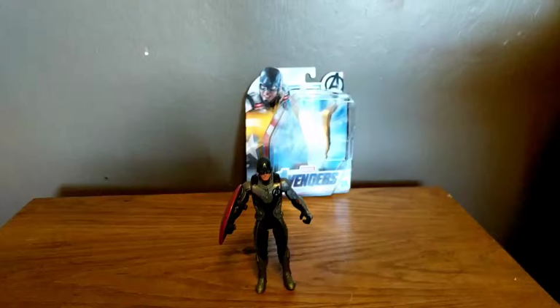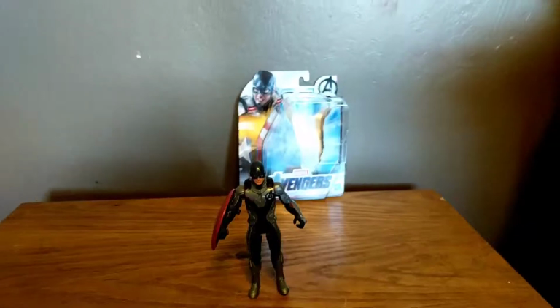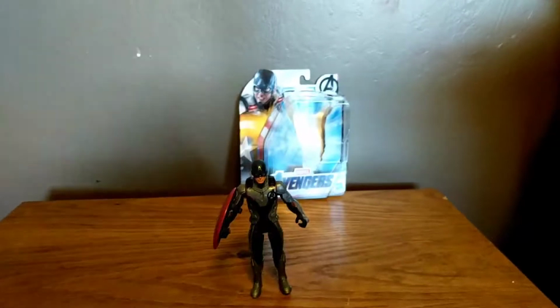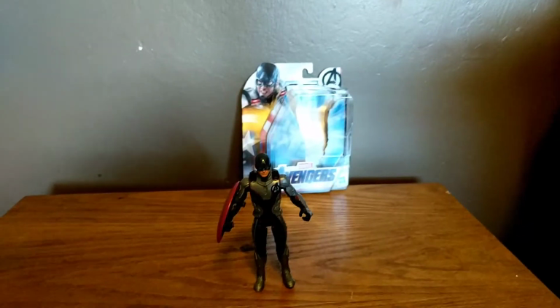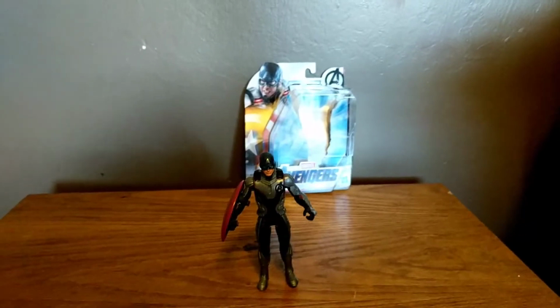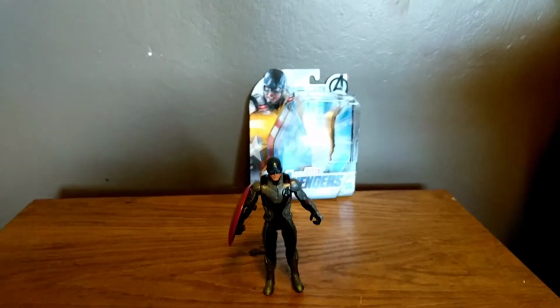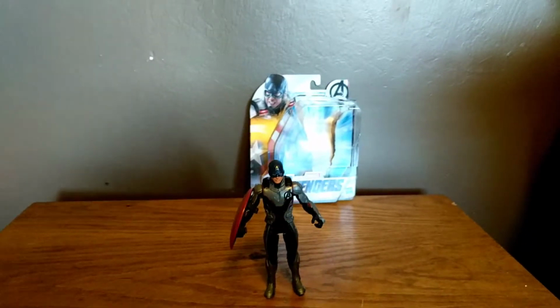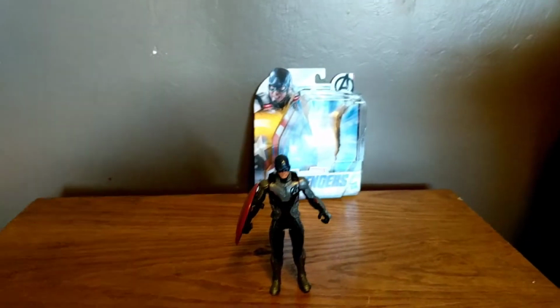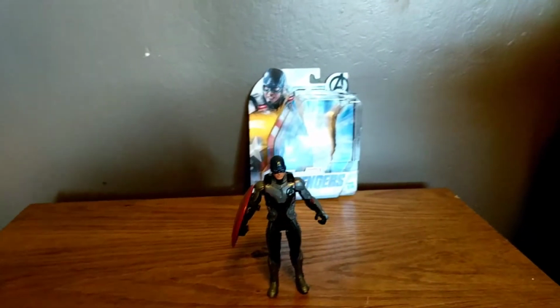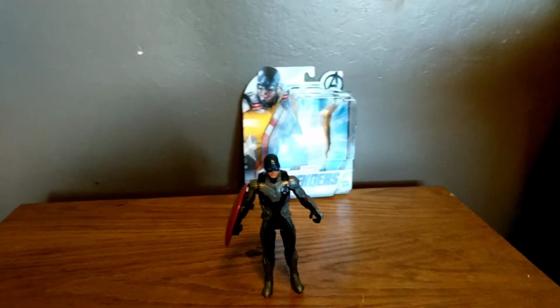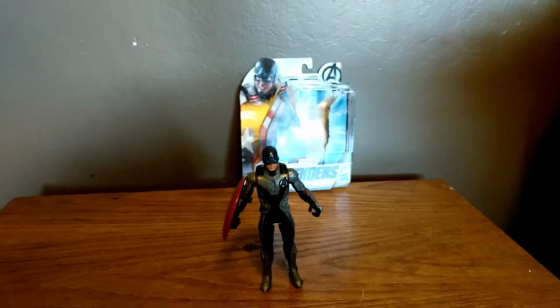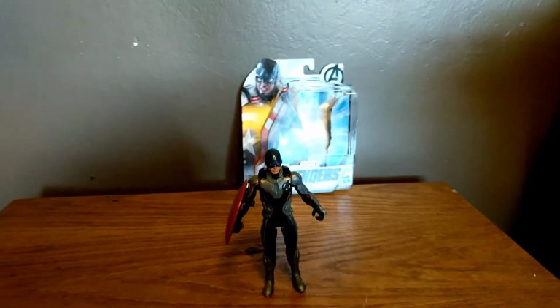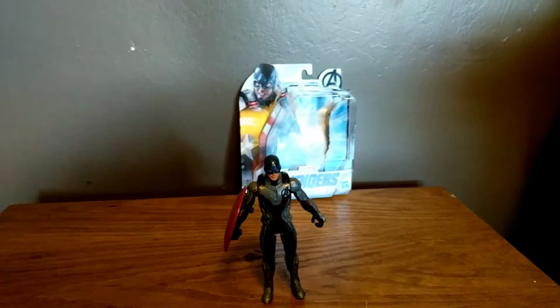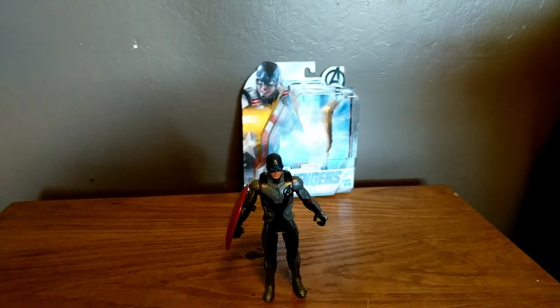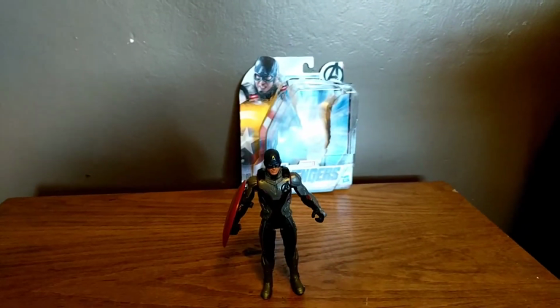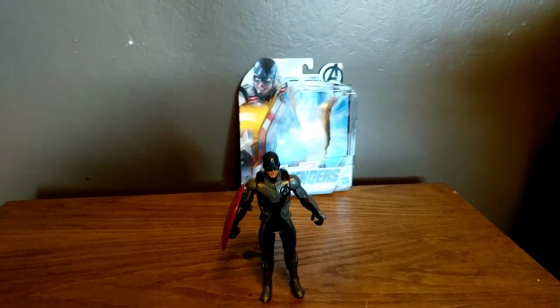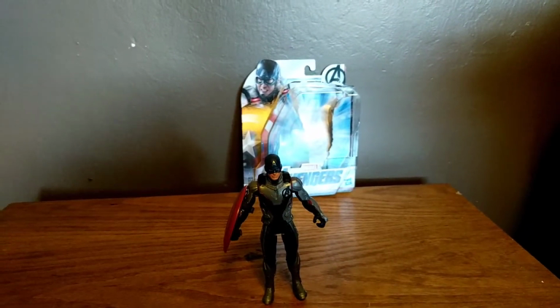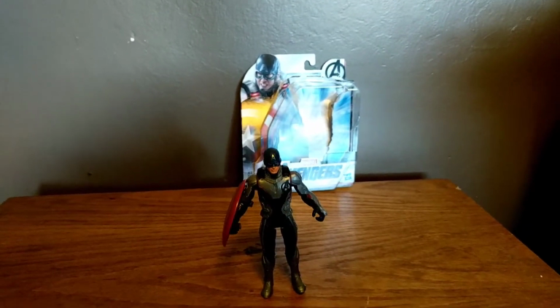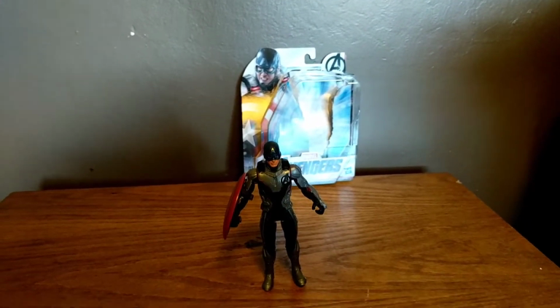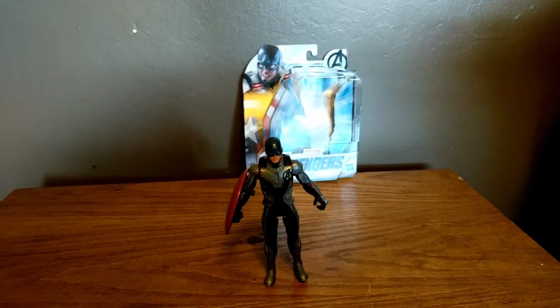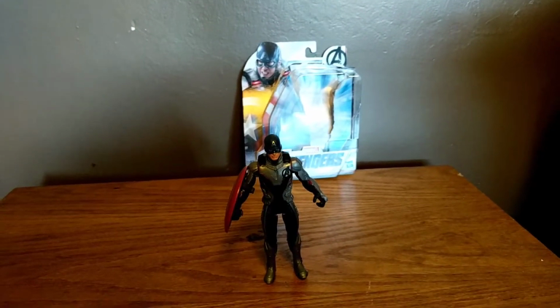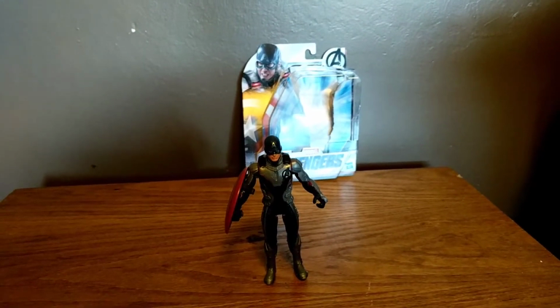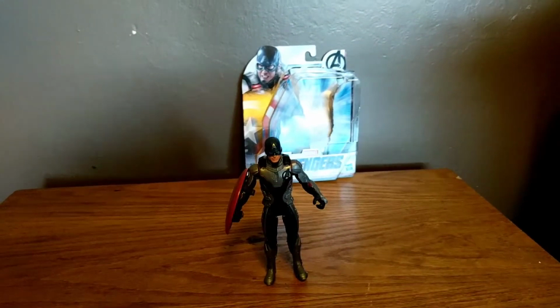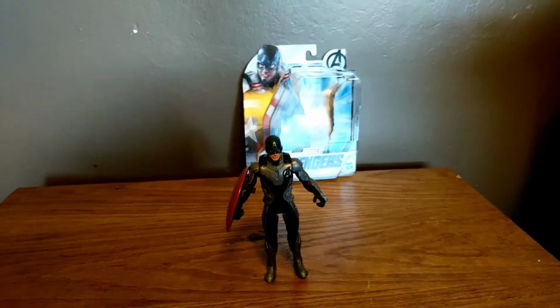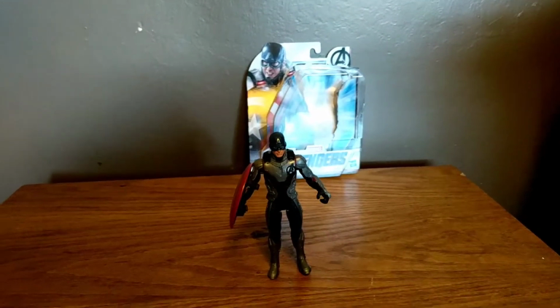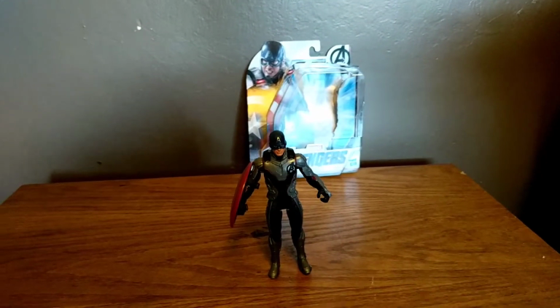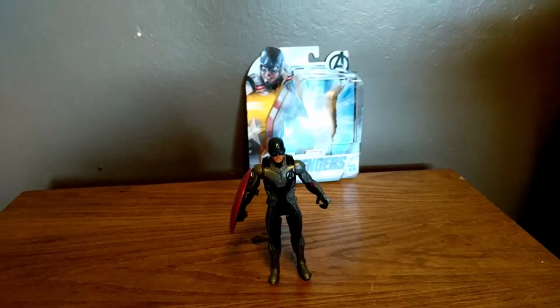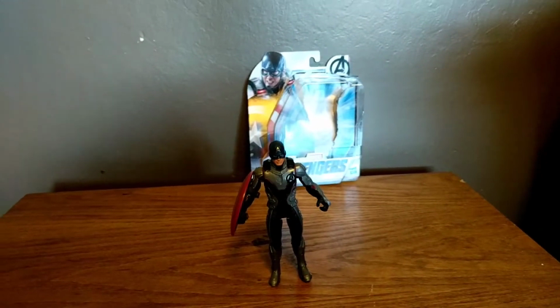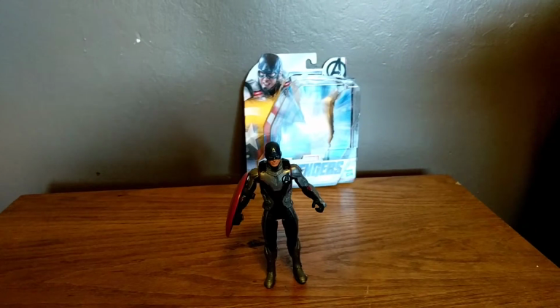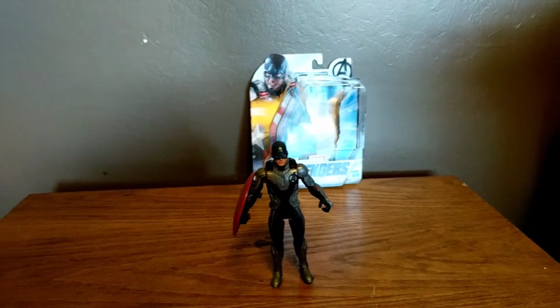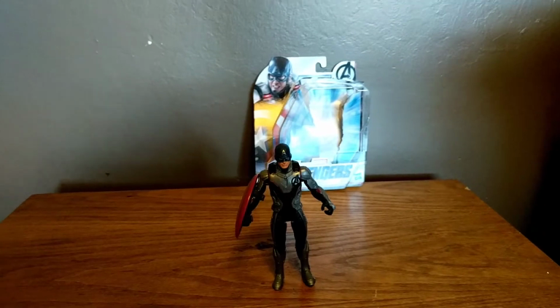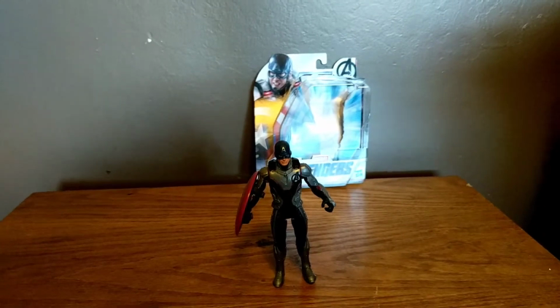Guys, I'm back with another video on the Avengers Endgame, the Deluxe Captain America figure. And Happy Easter, guys!